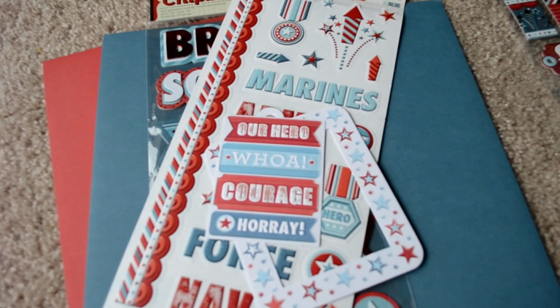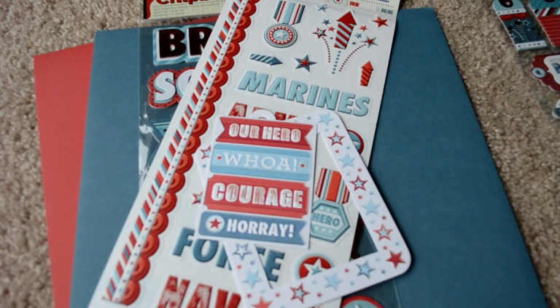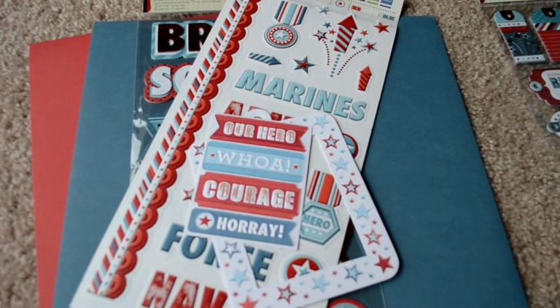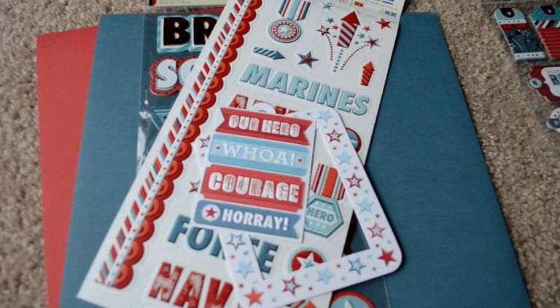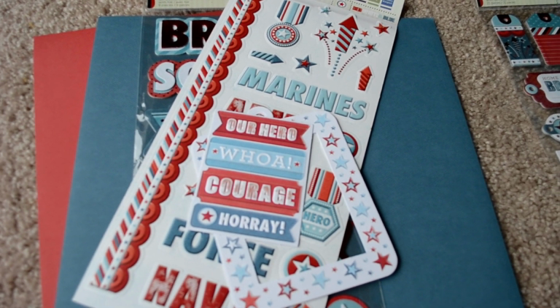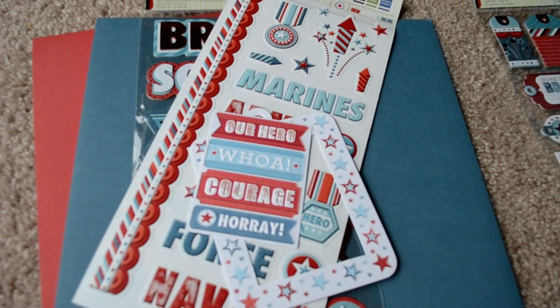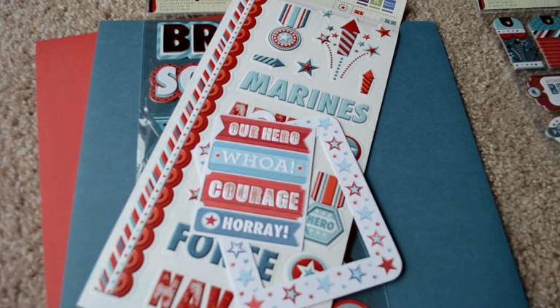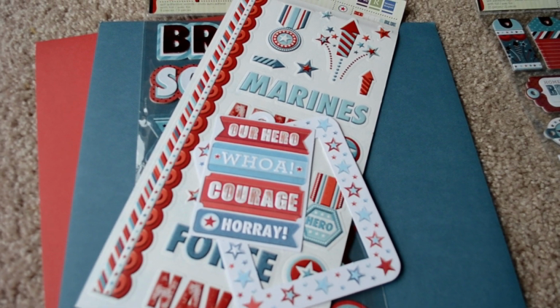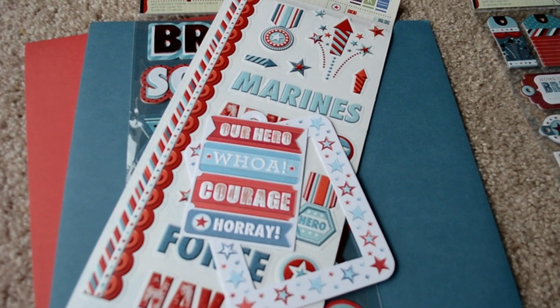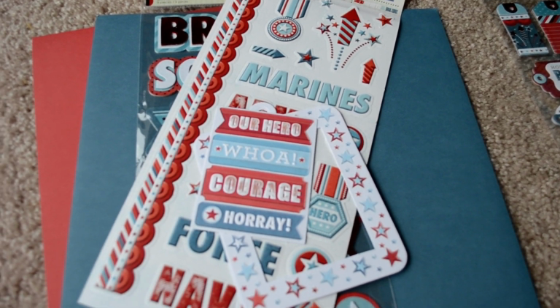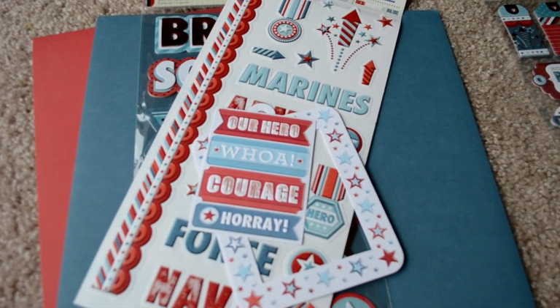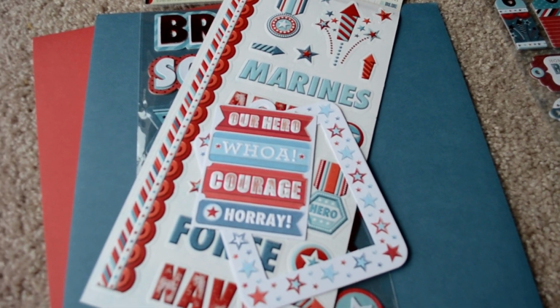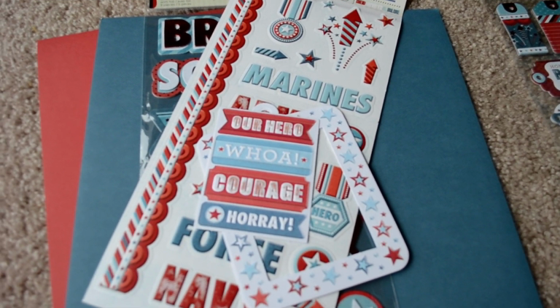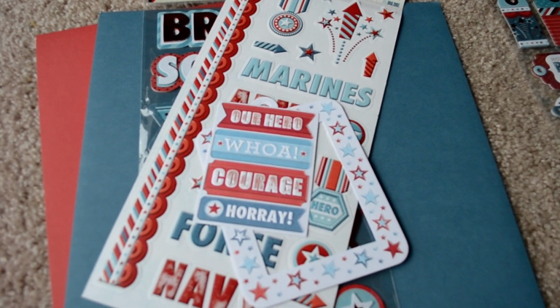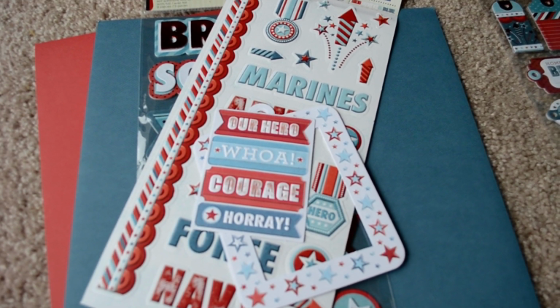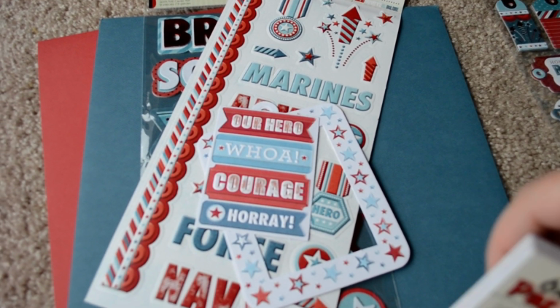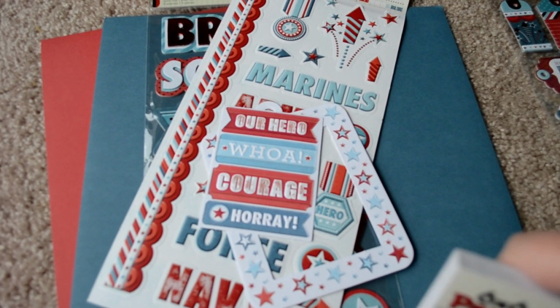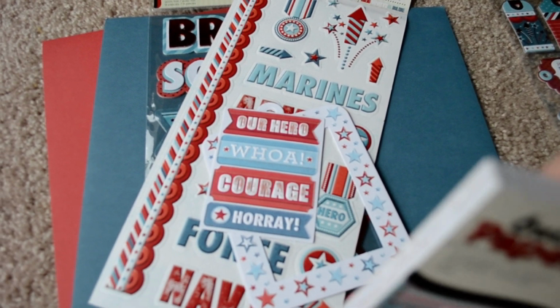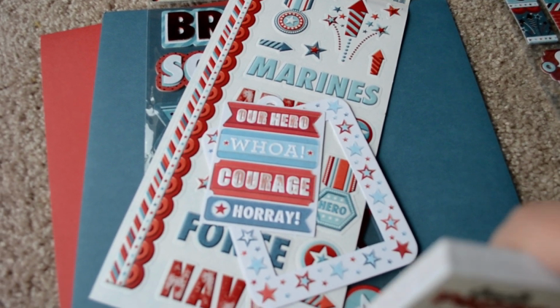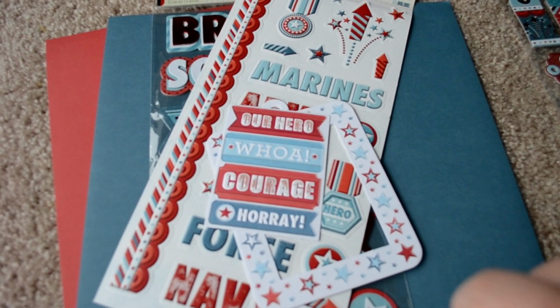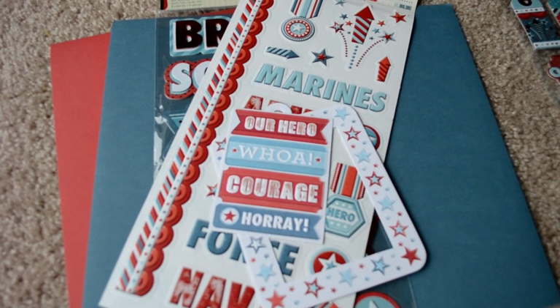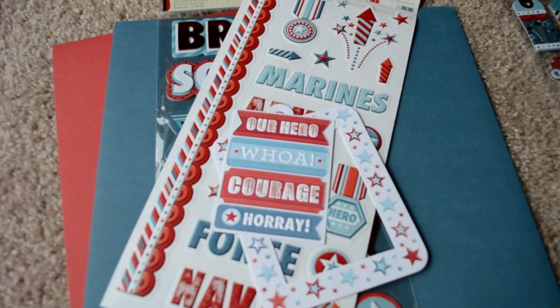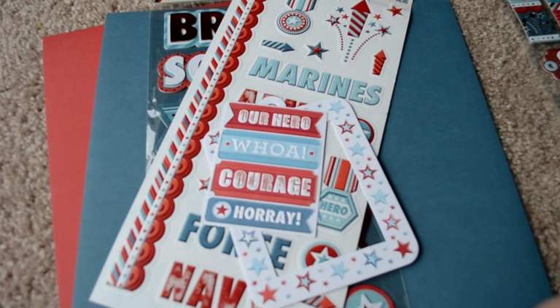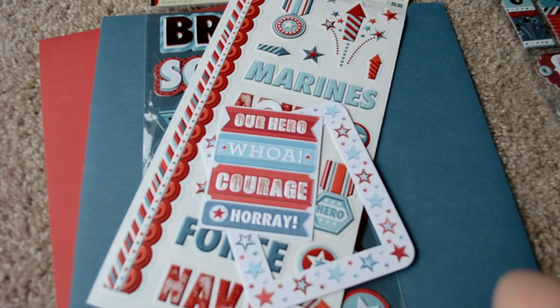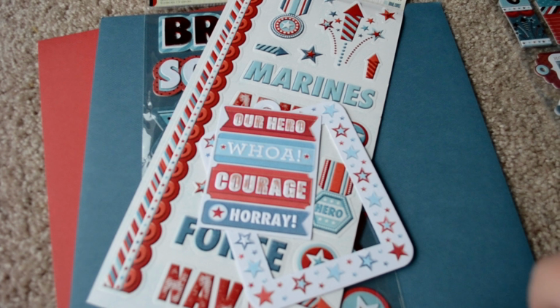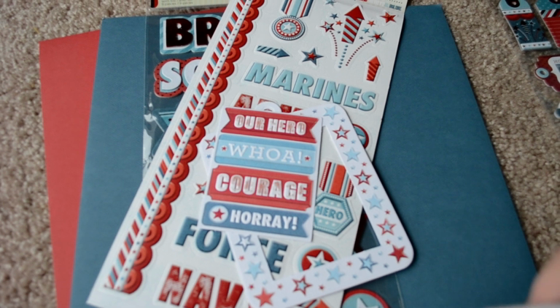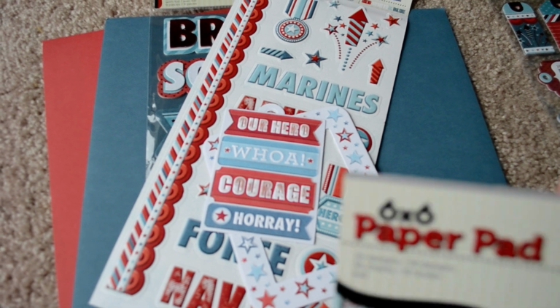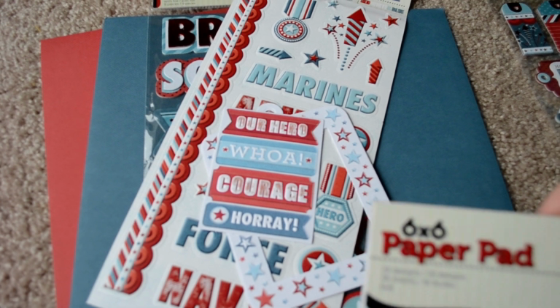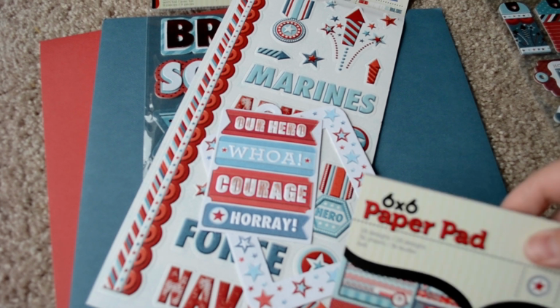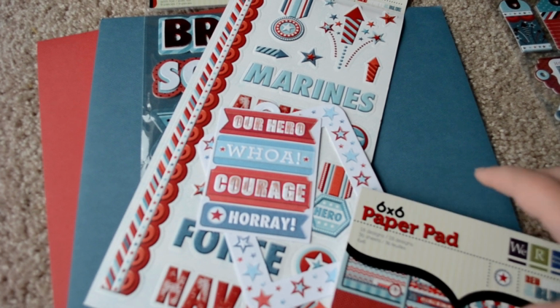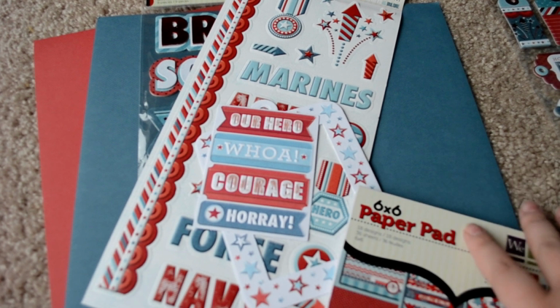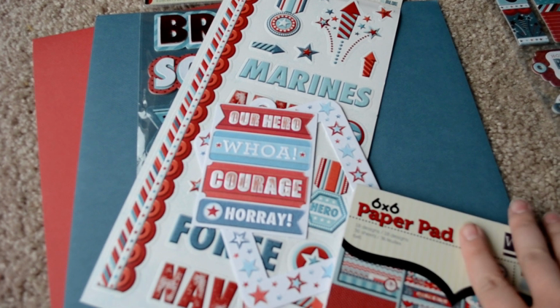Hey everyone! This is the Two Piece haul and the special project I've been talking to you guys about.